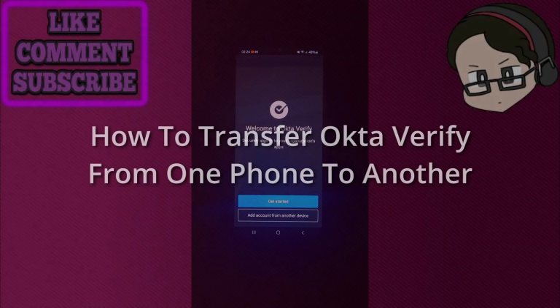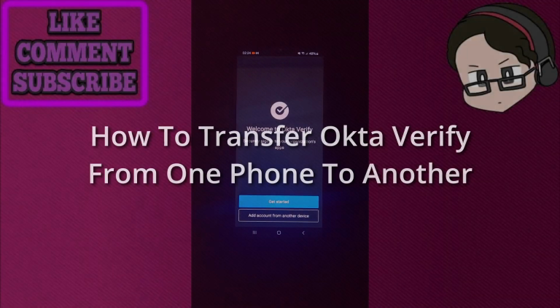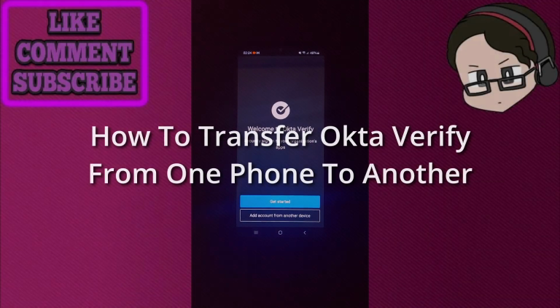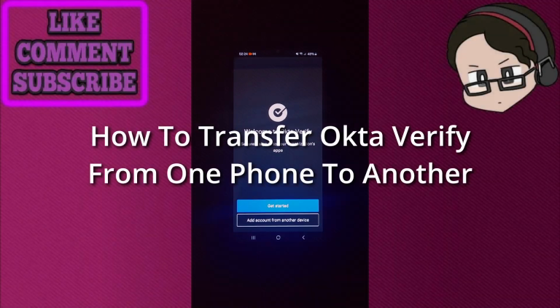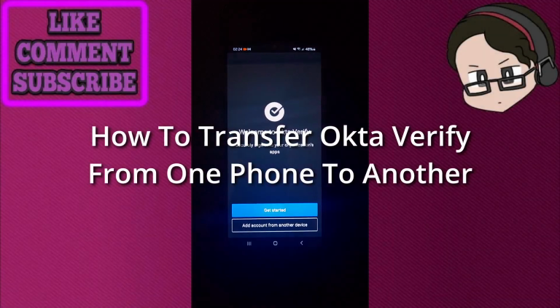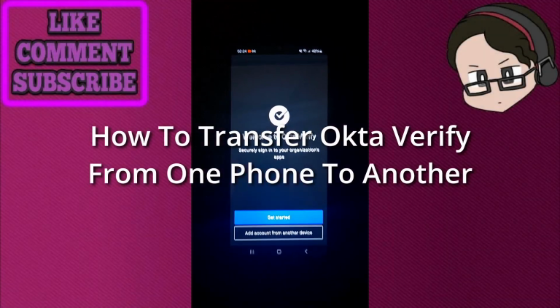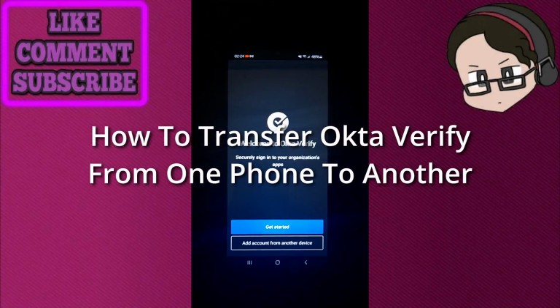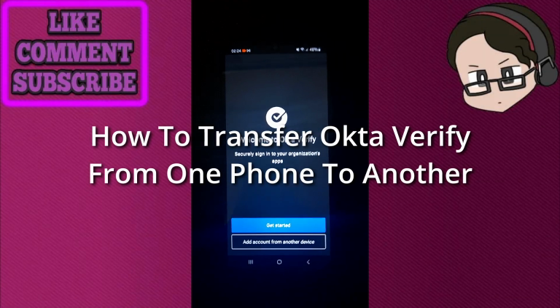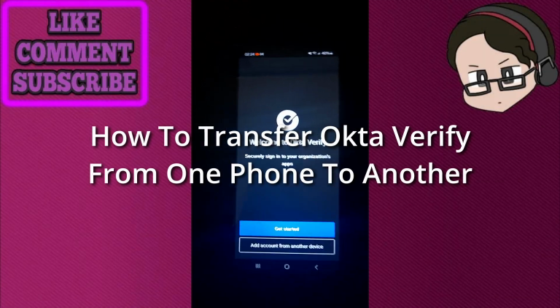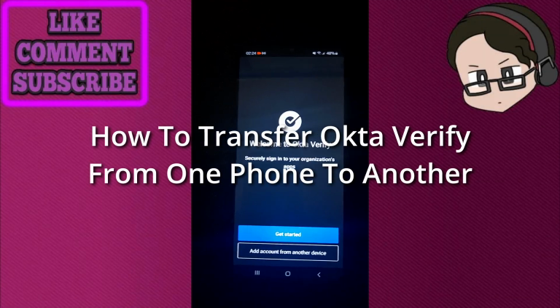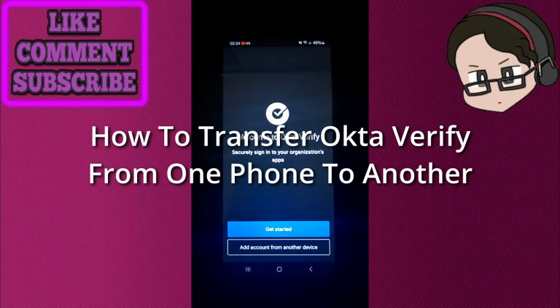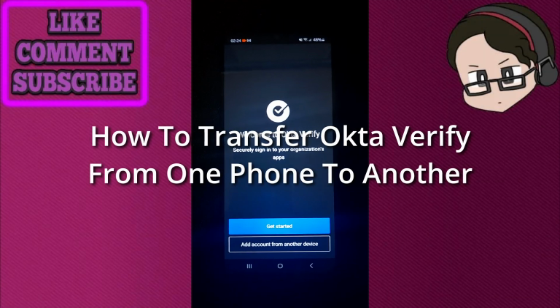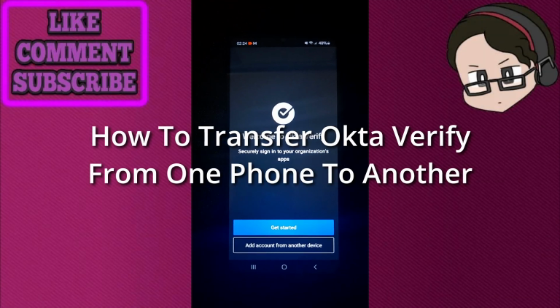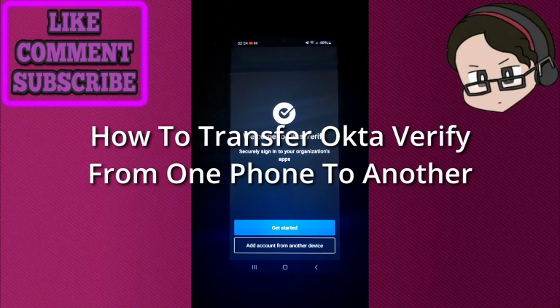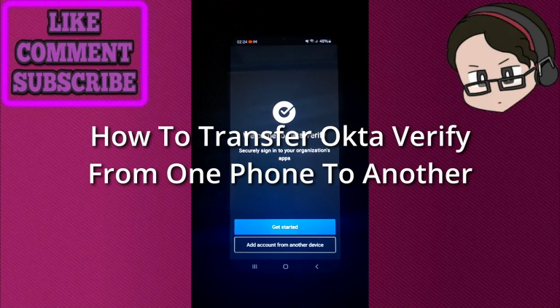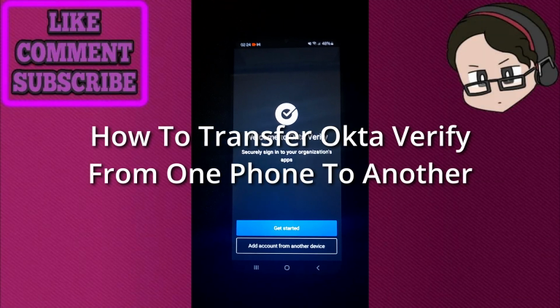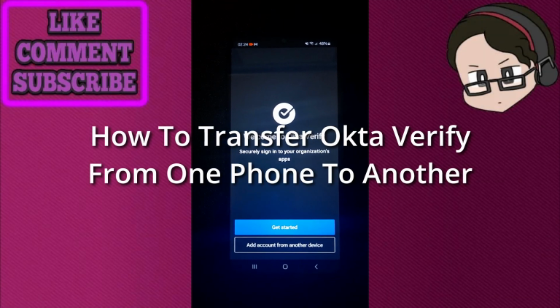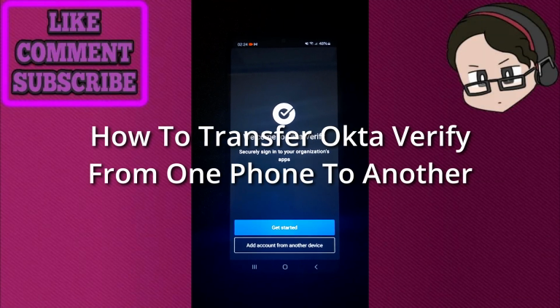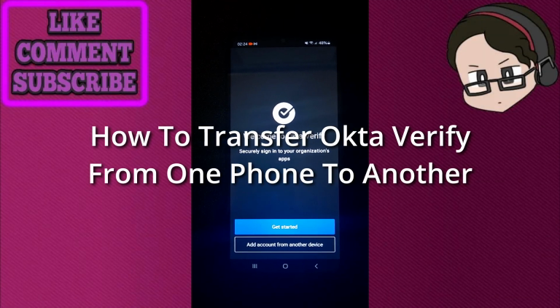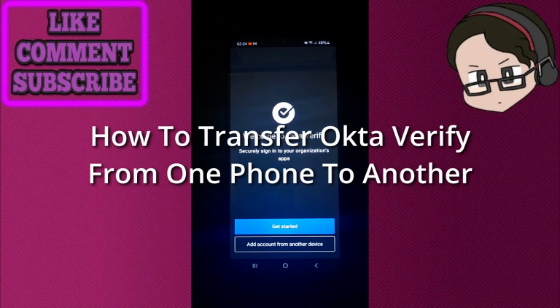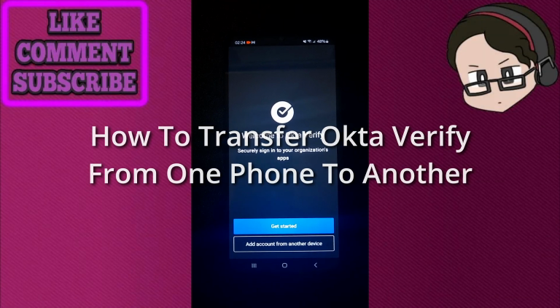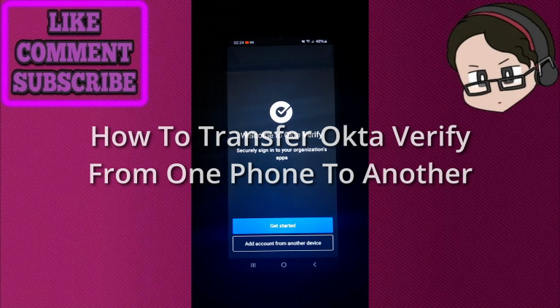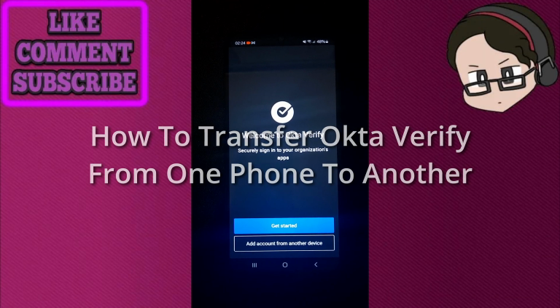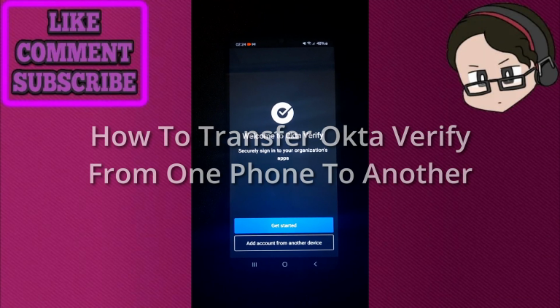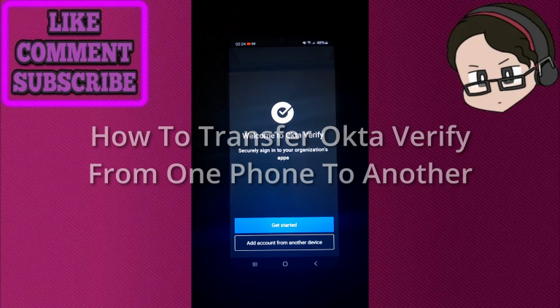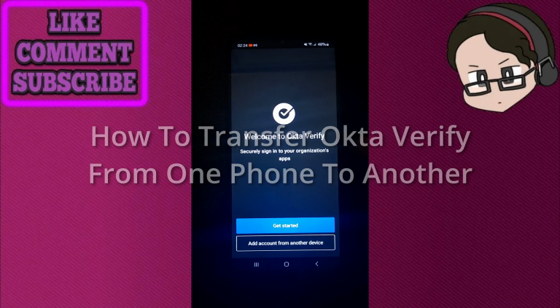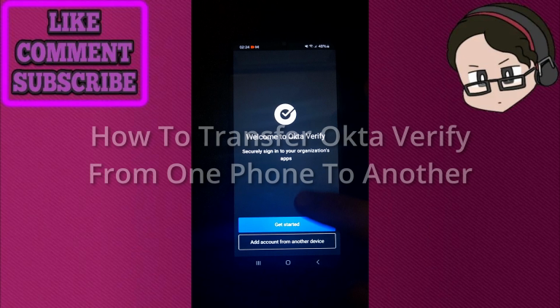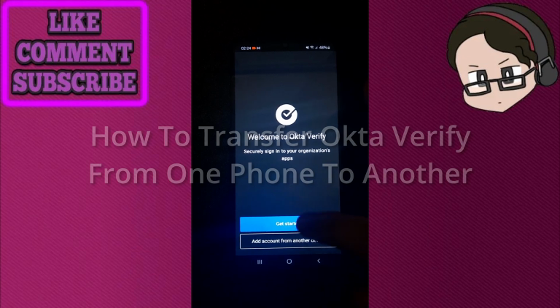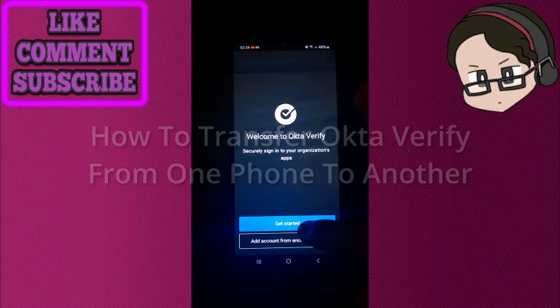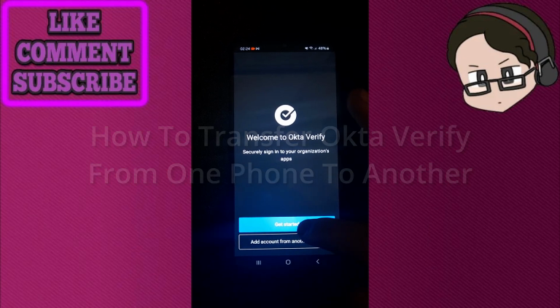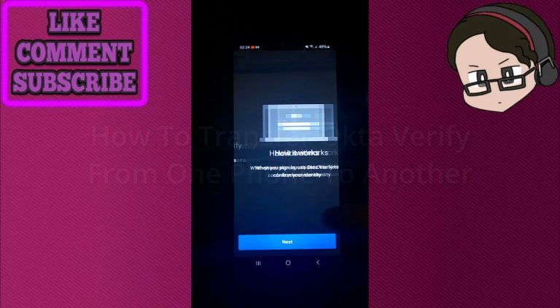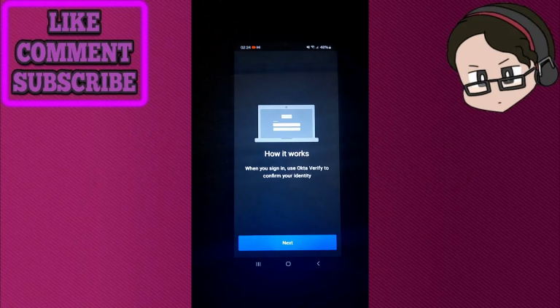How to transfer Okta Verify from one phone to another. So let's get started.